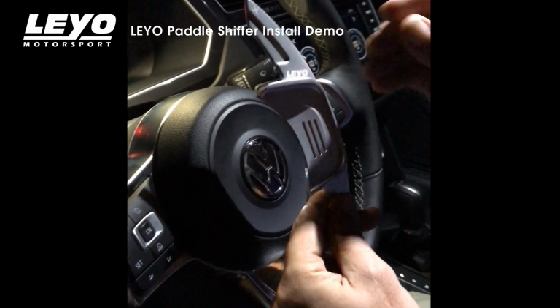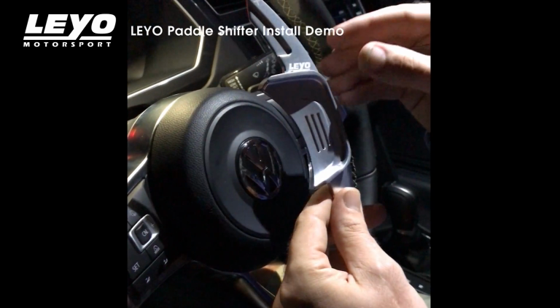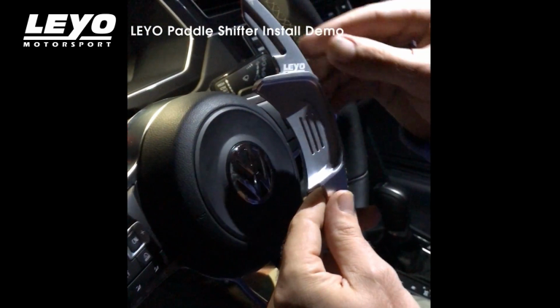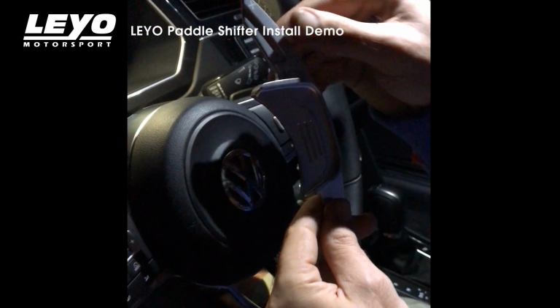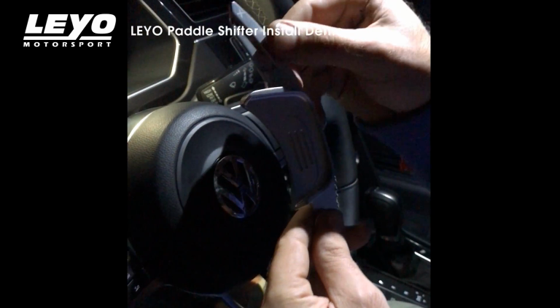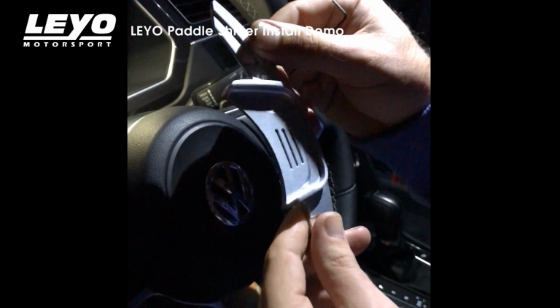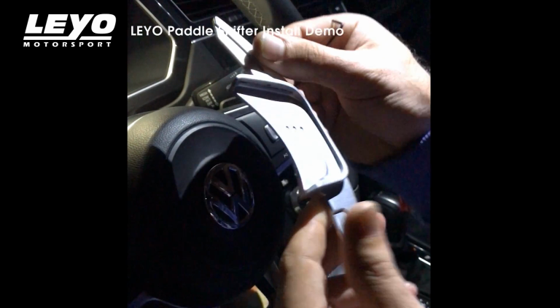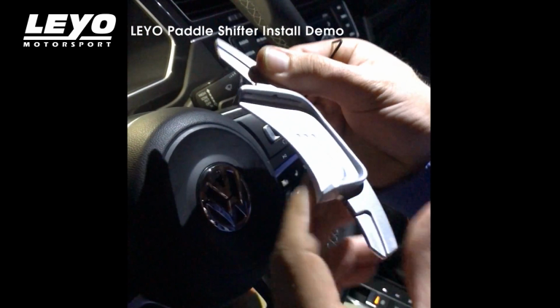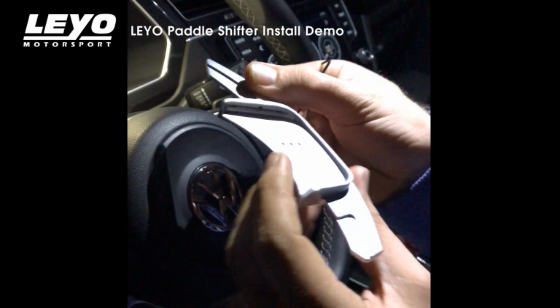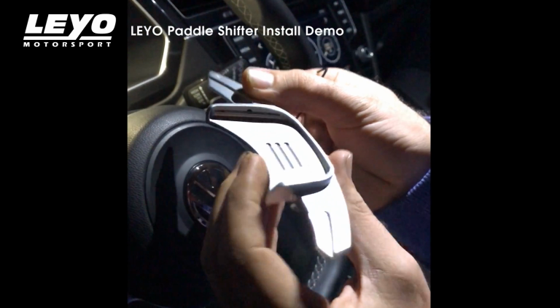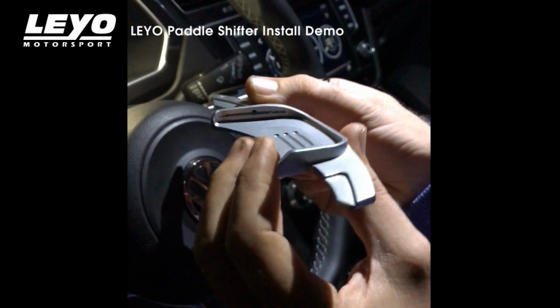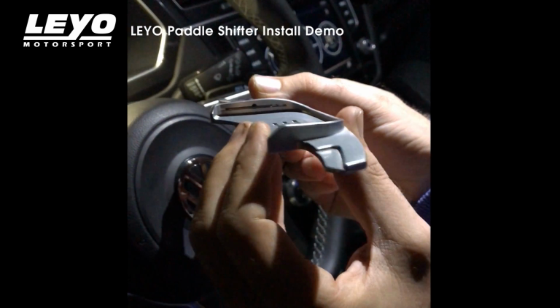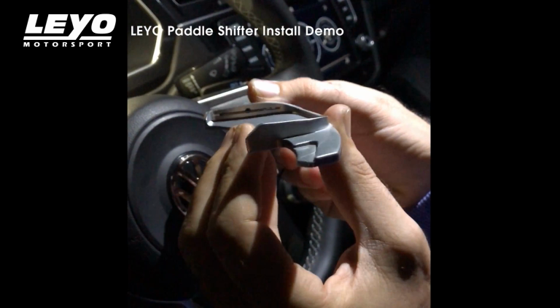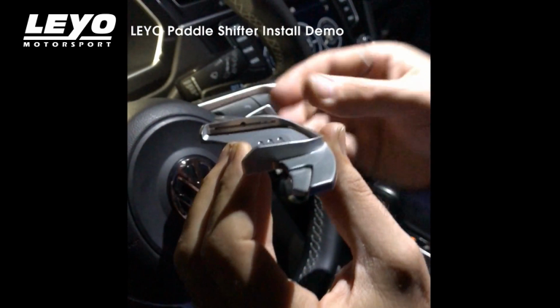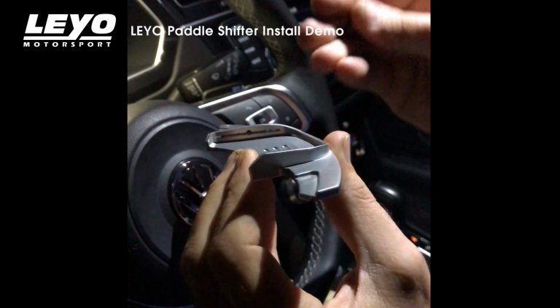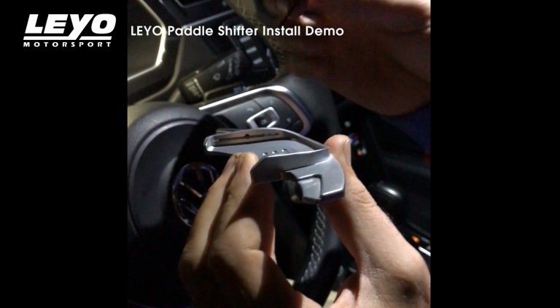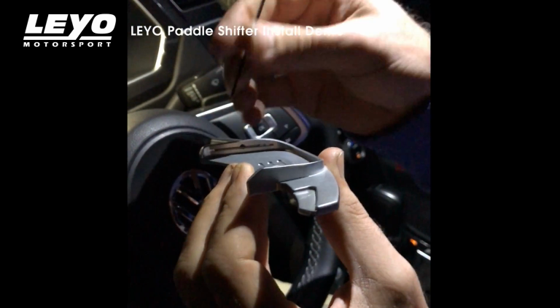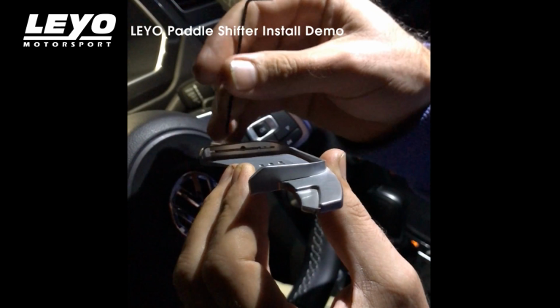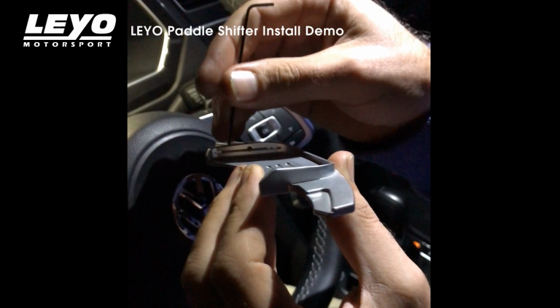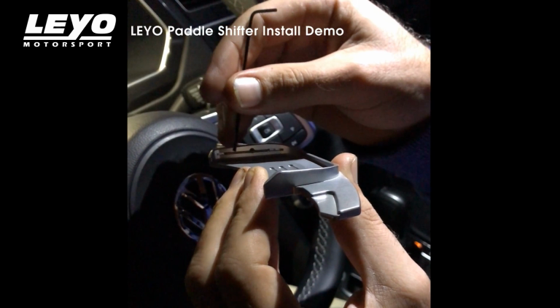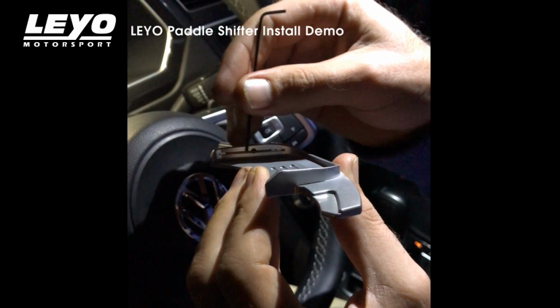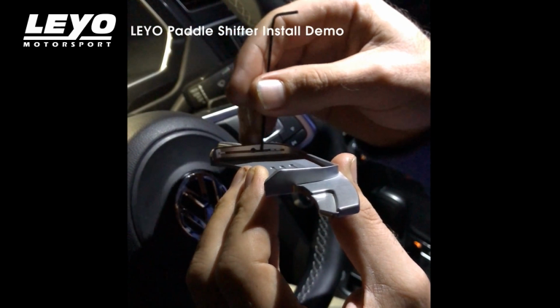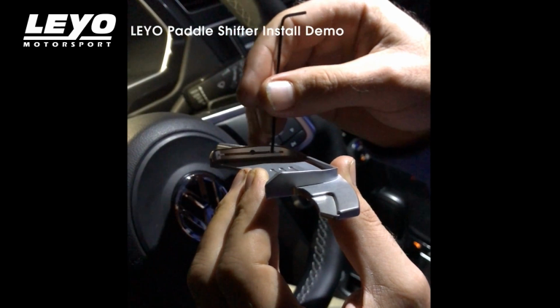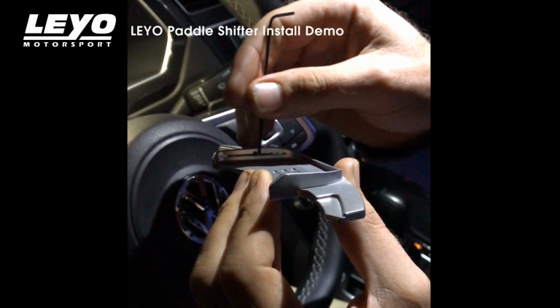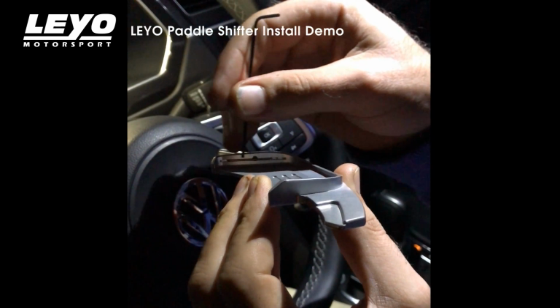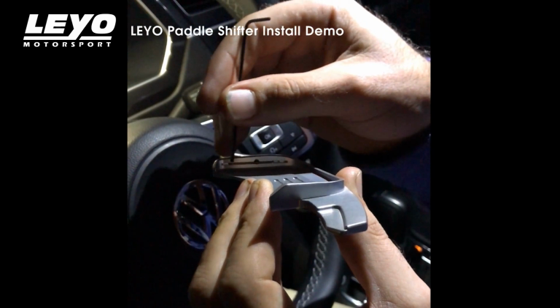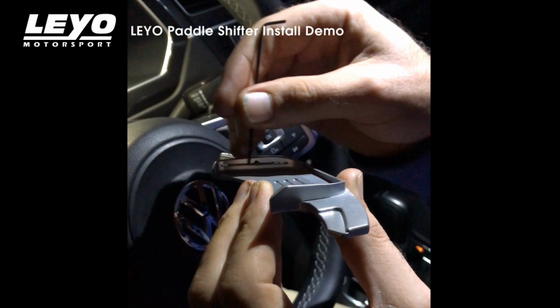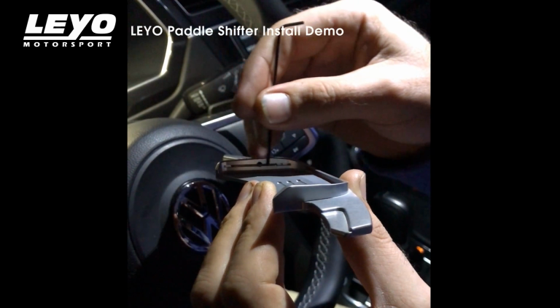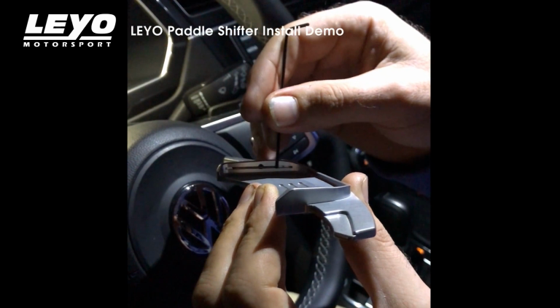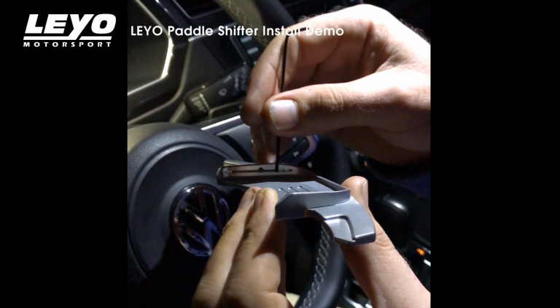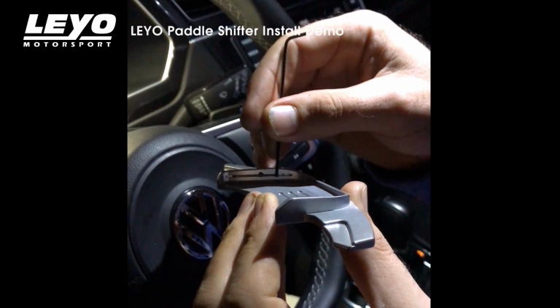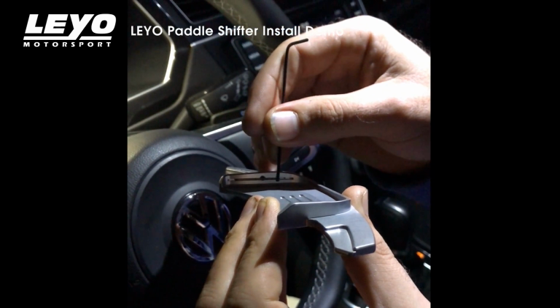When you're tightening down the set screw, you don't have to worry about damage, as the set screw doesn't make any contact with the steering shifter itself.